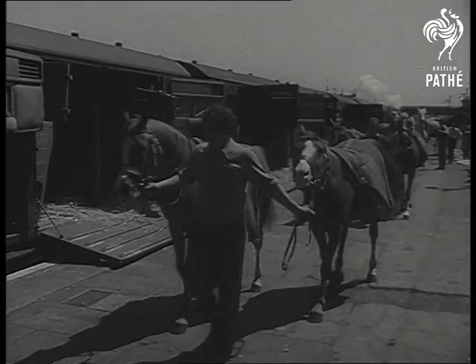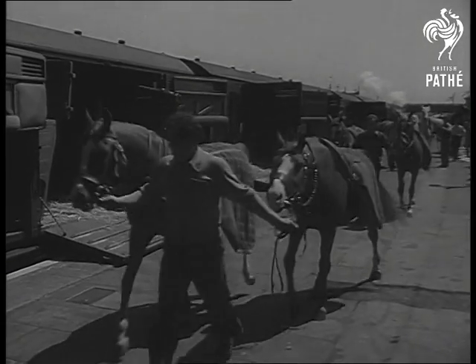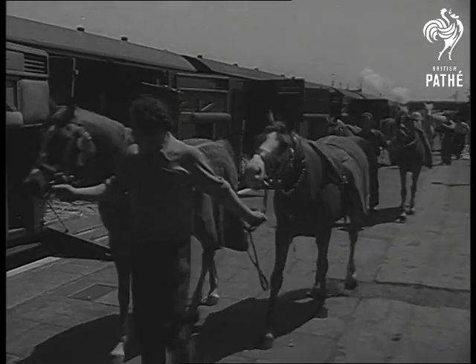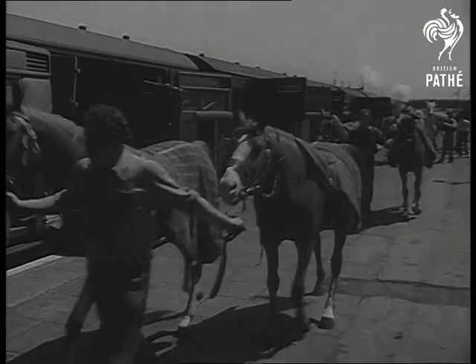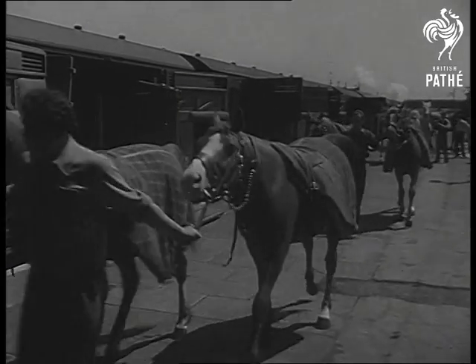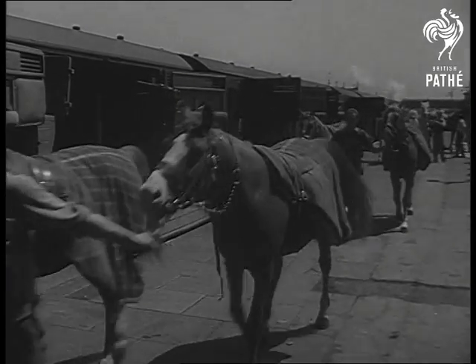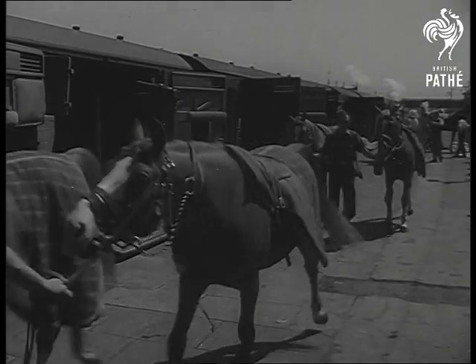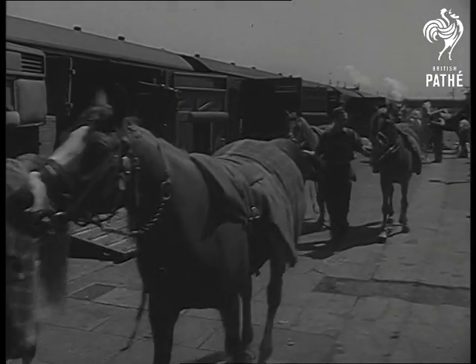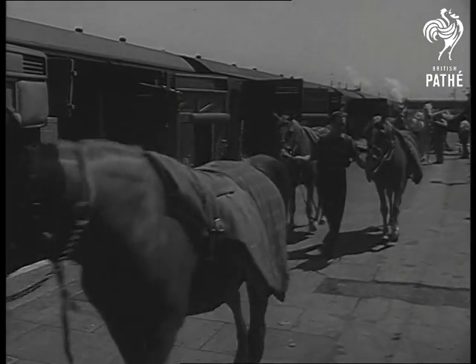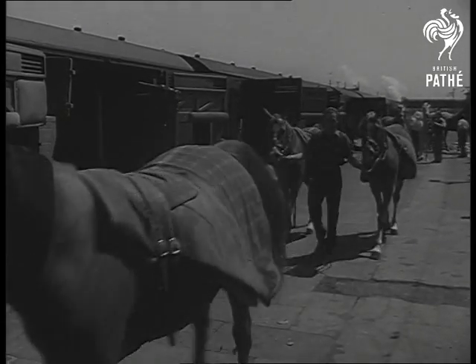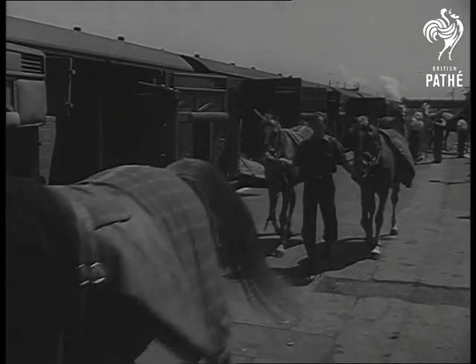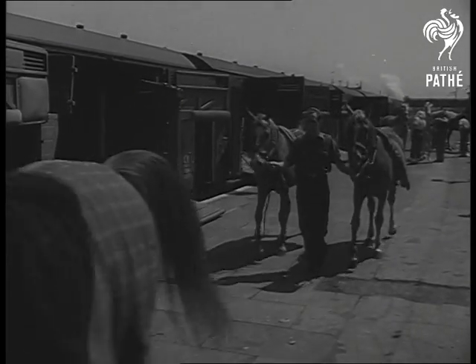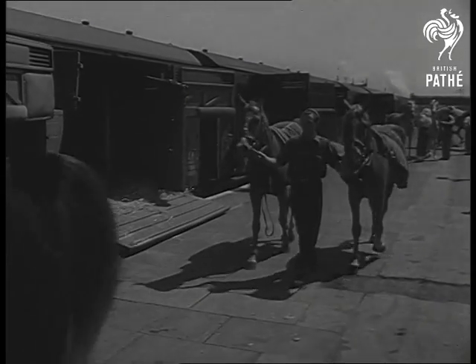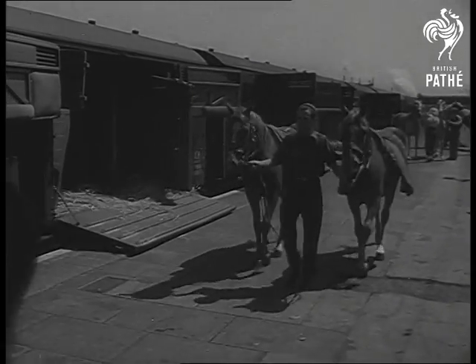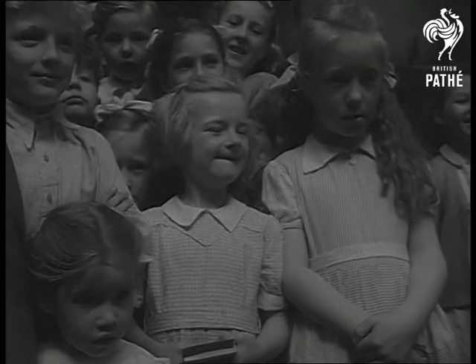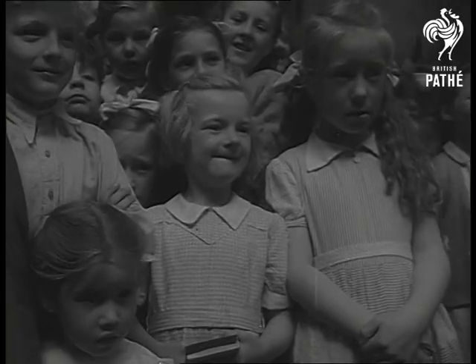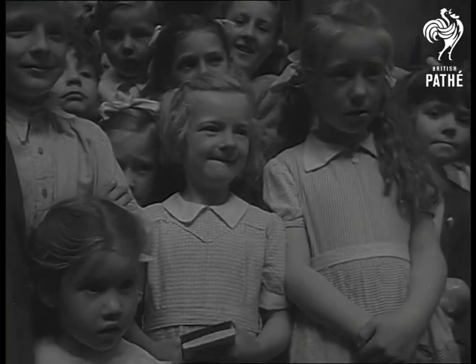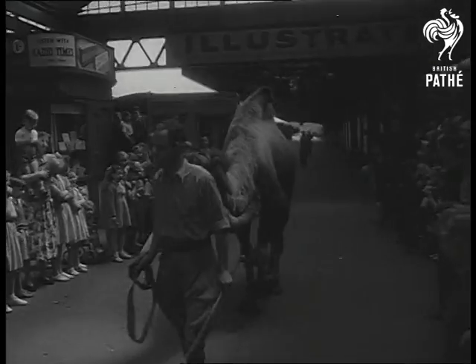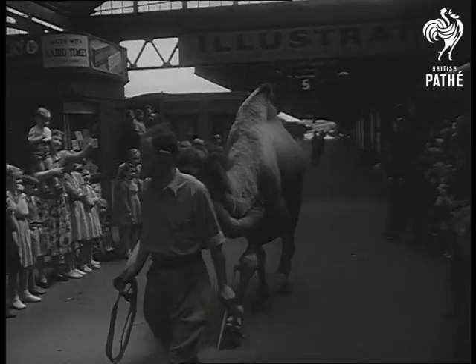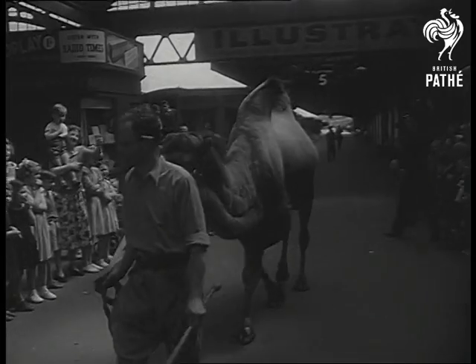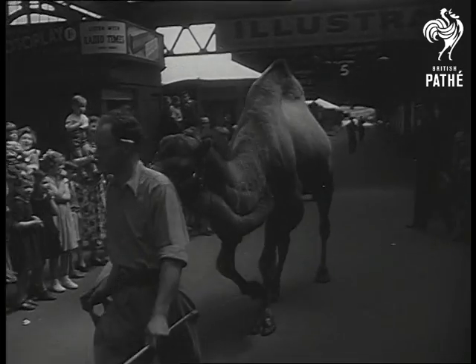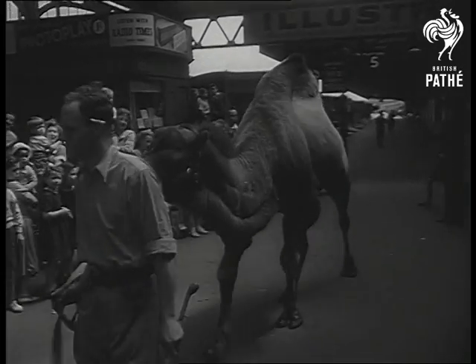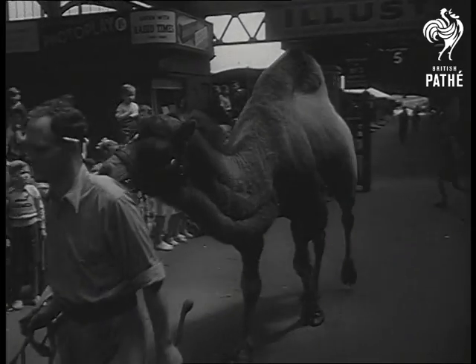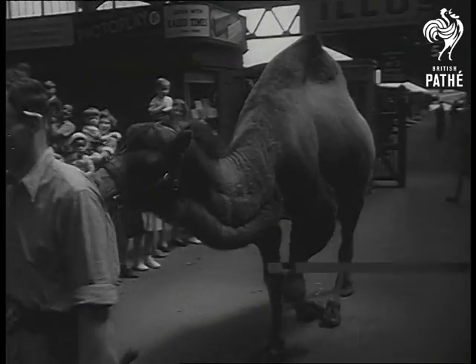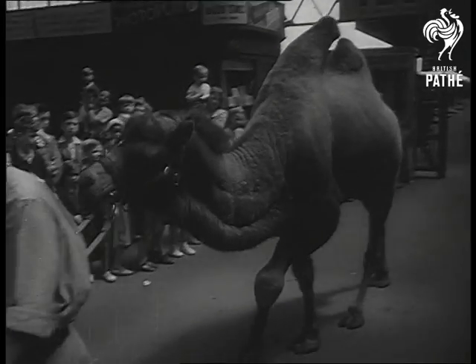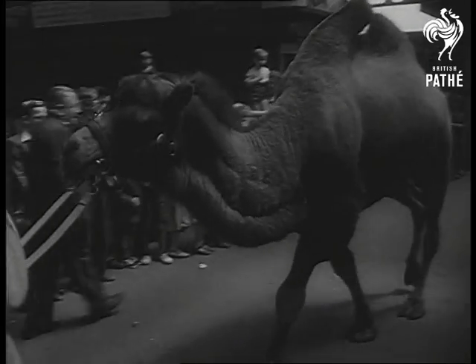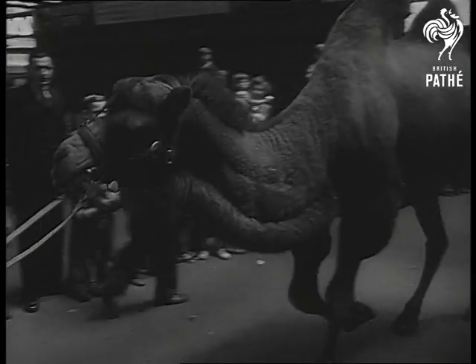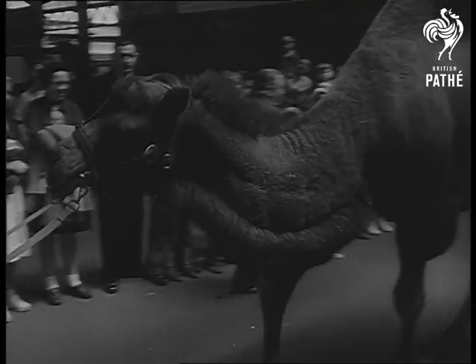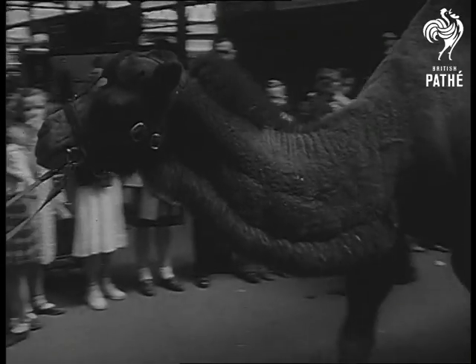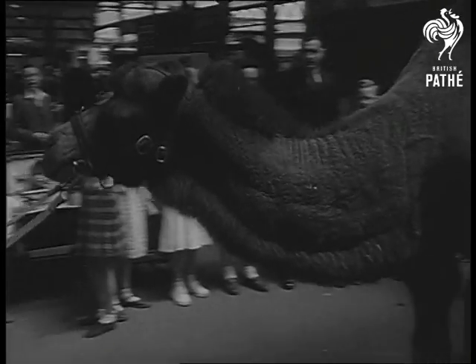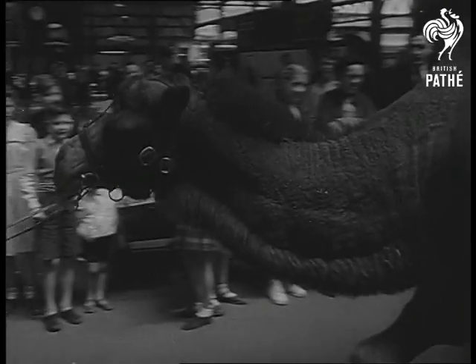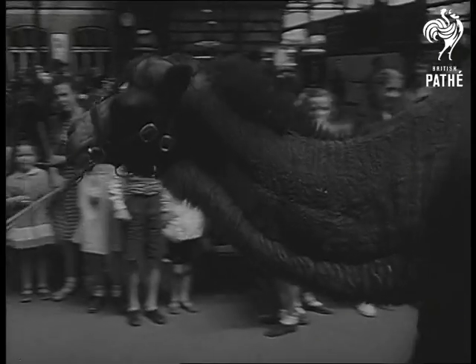Three special trains are needed to bring the circus to town. But, as any kiddie could tell you, the Noah's Ark special is the only one that counts.